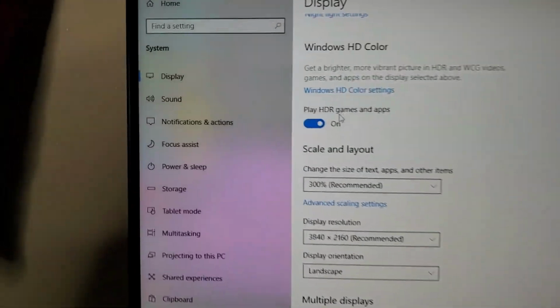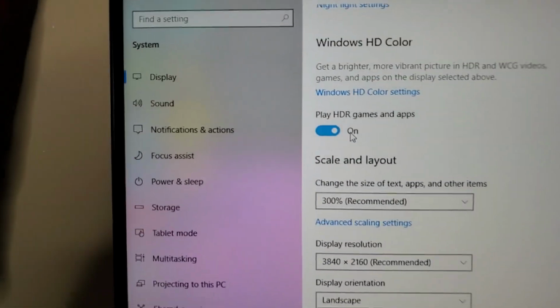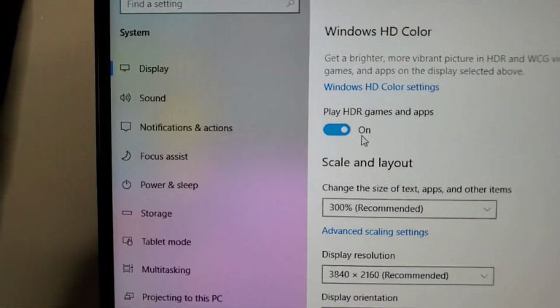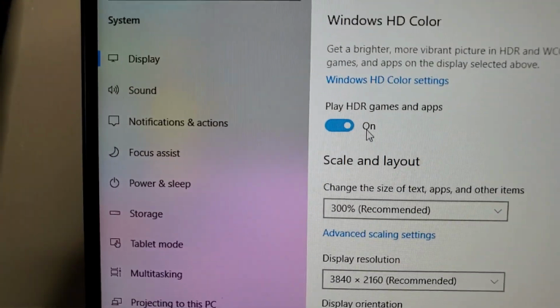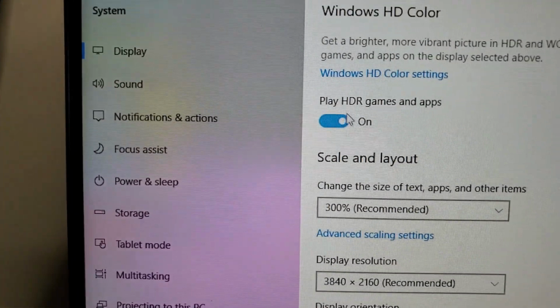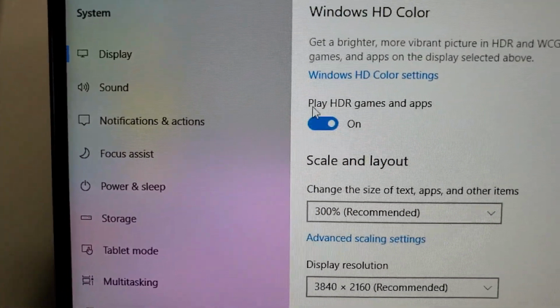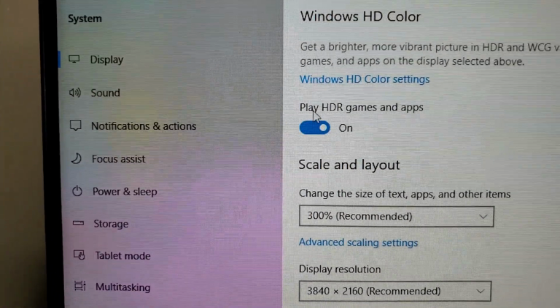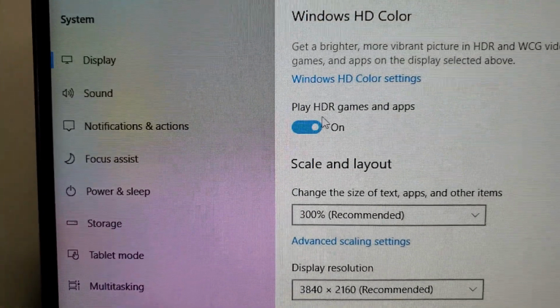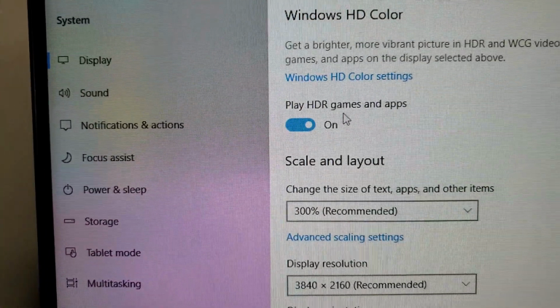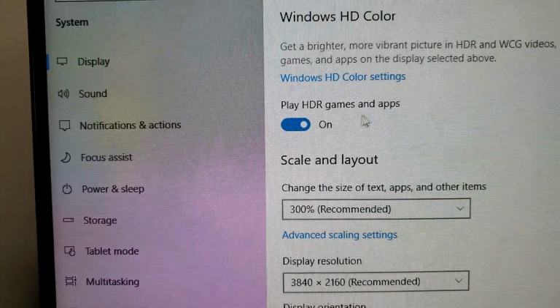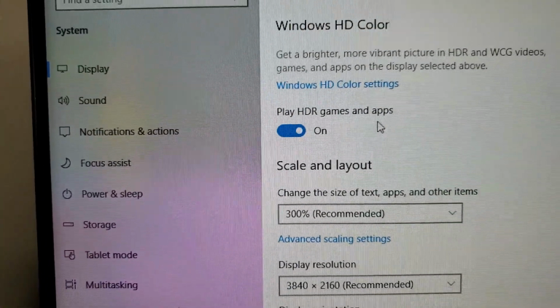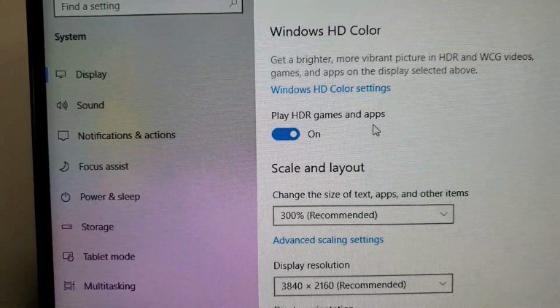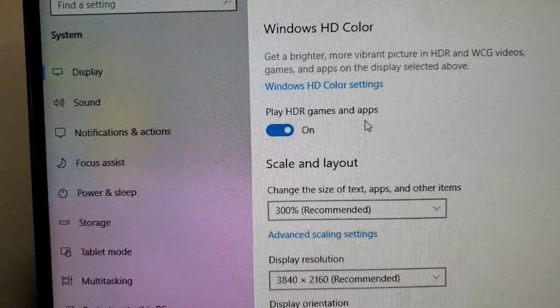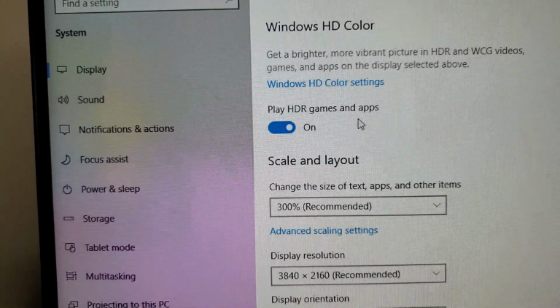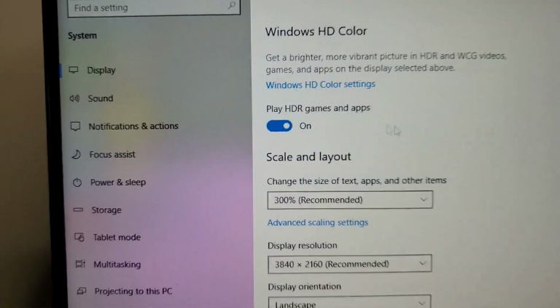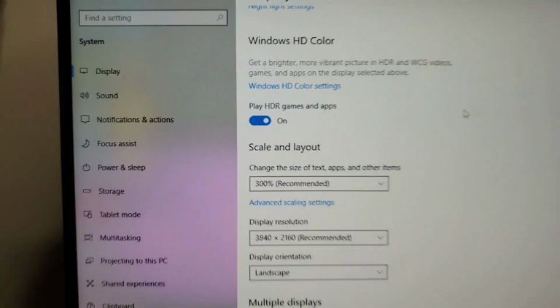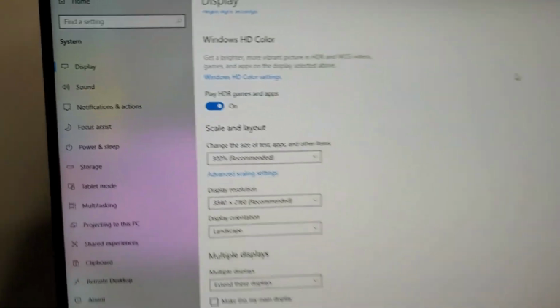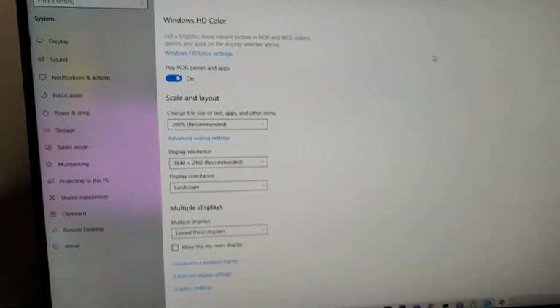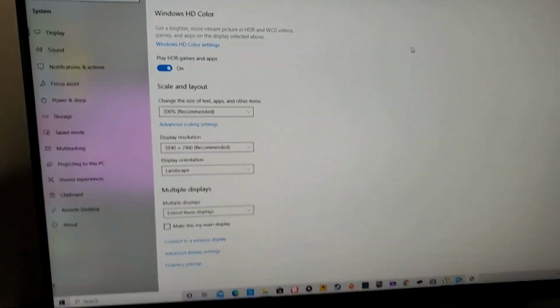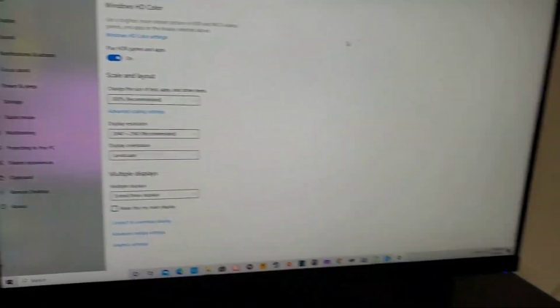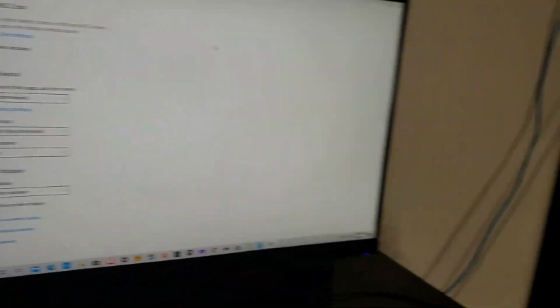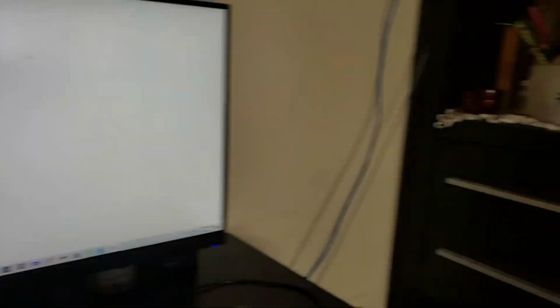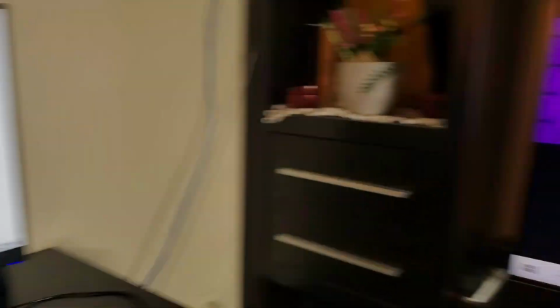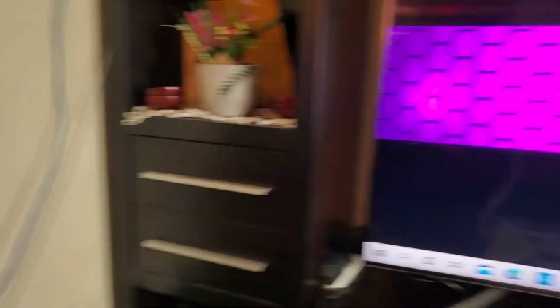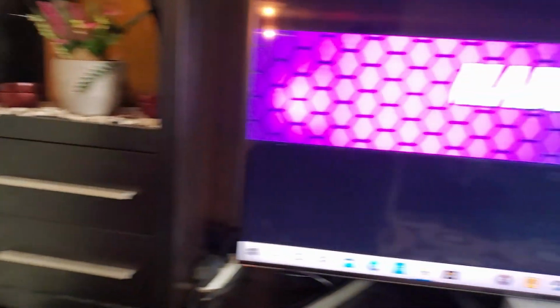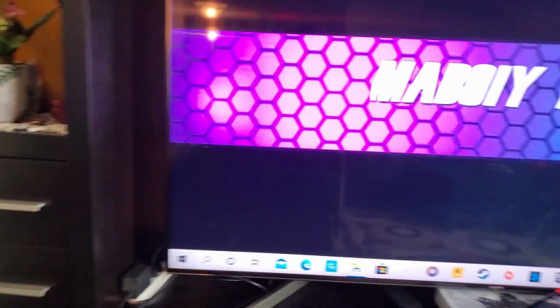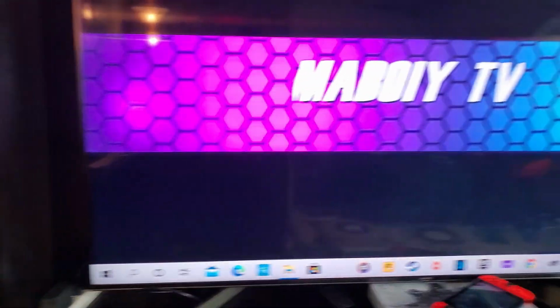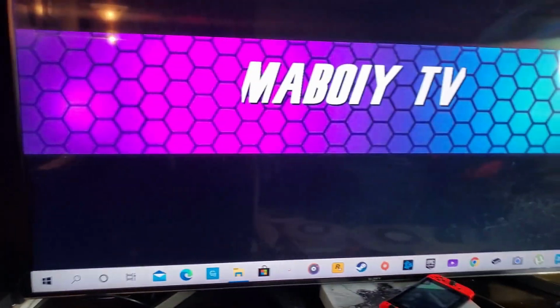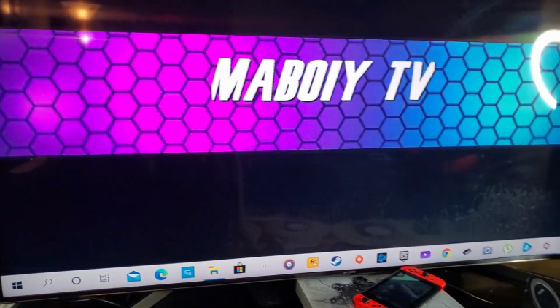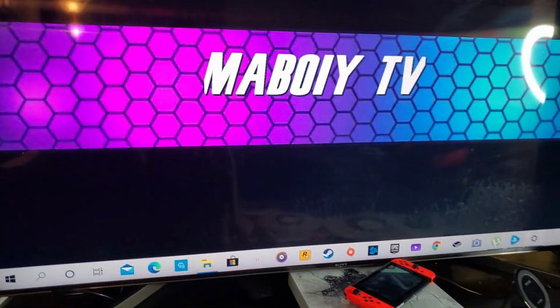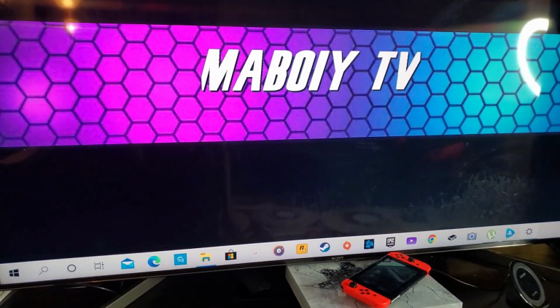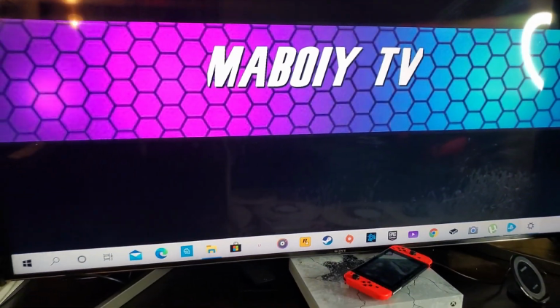I also turn on Play HDR Games and Apps because I want to have the full enhanced features on my TV.